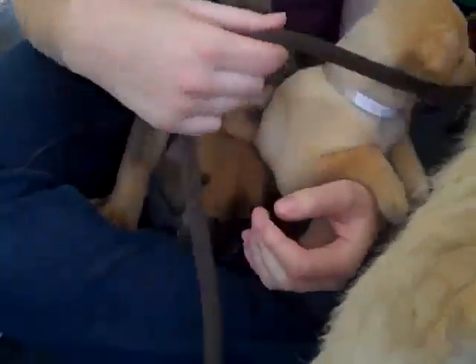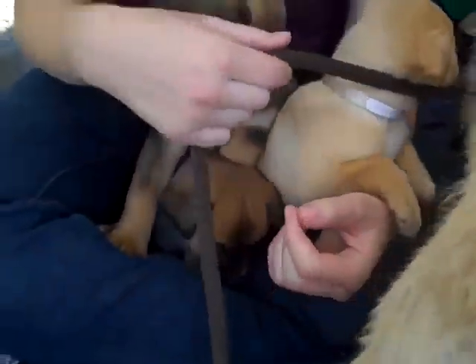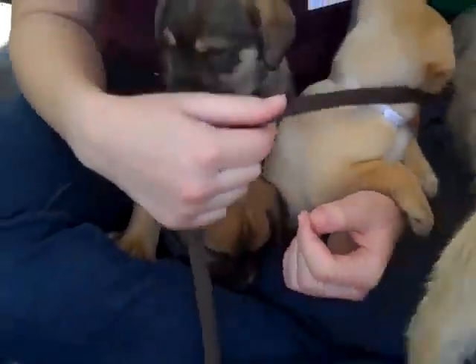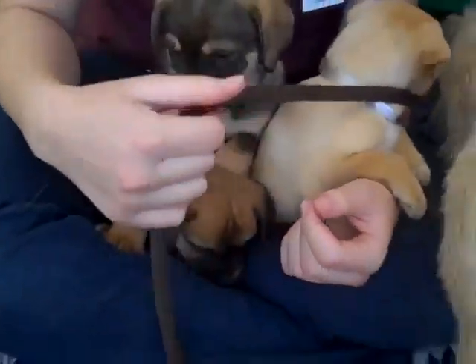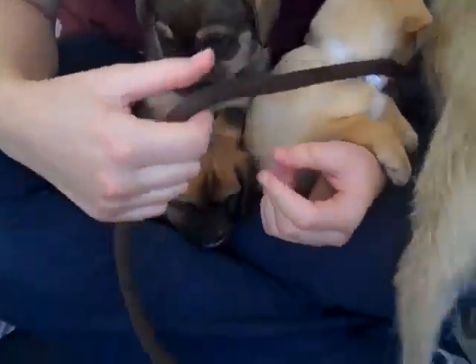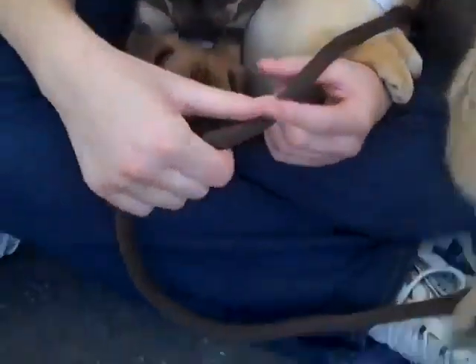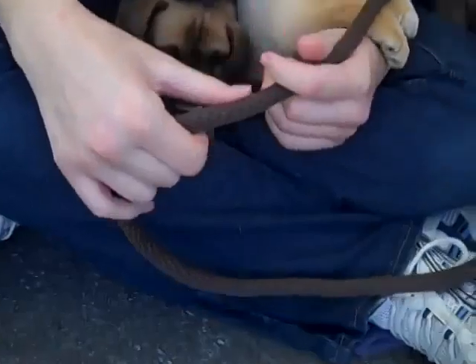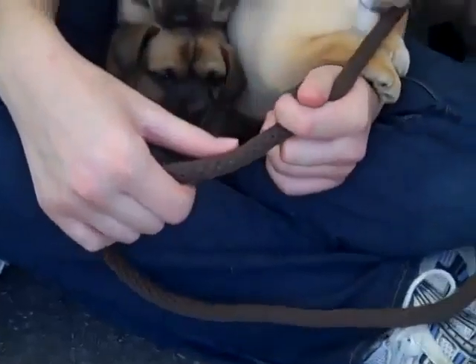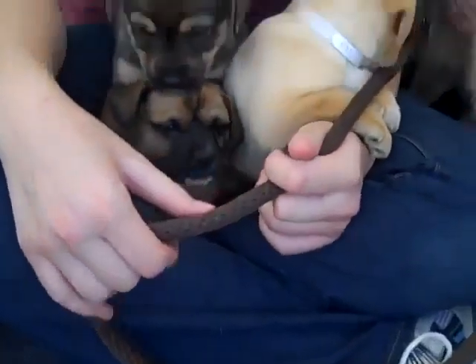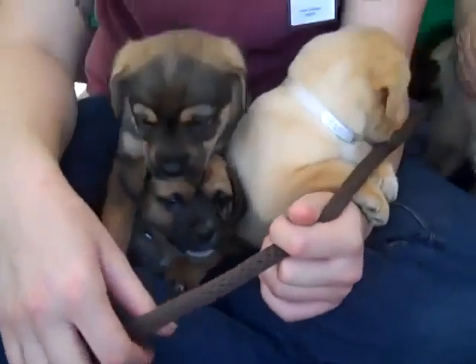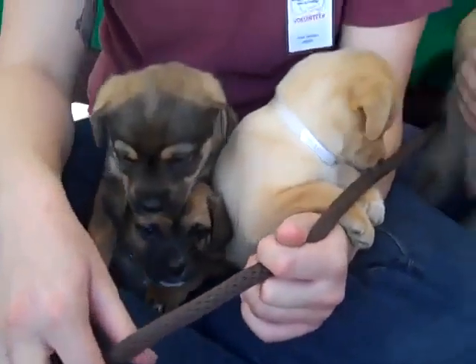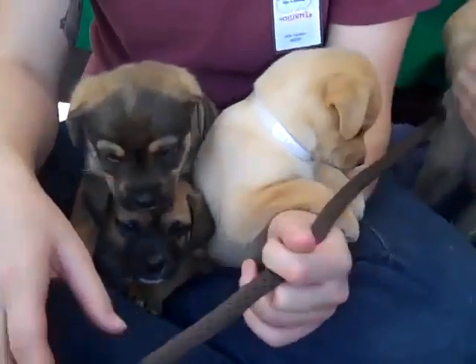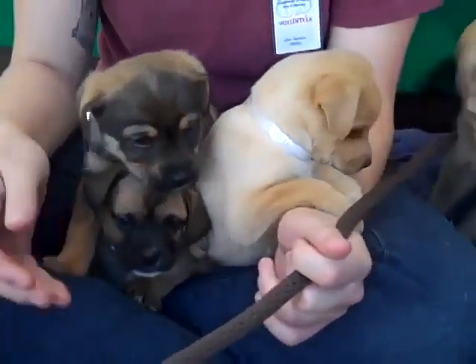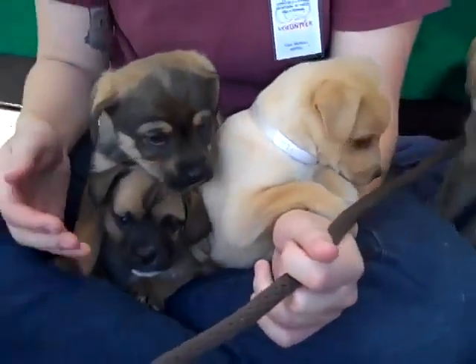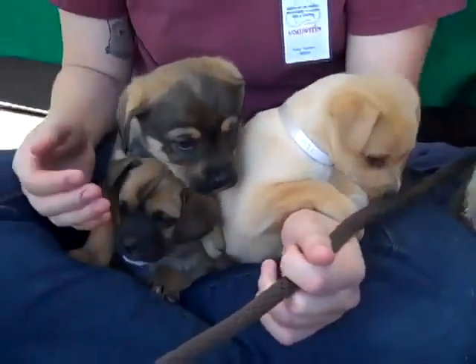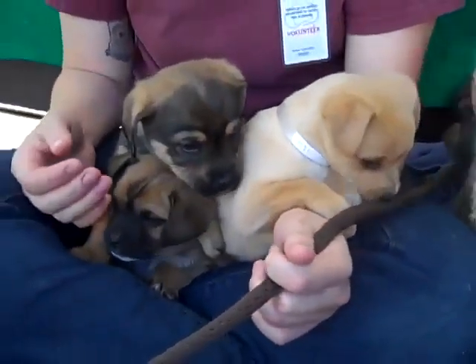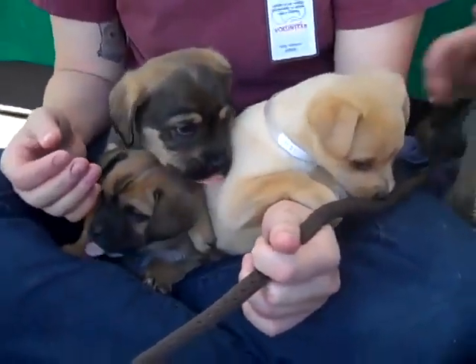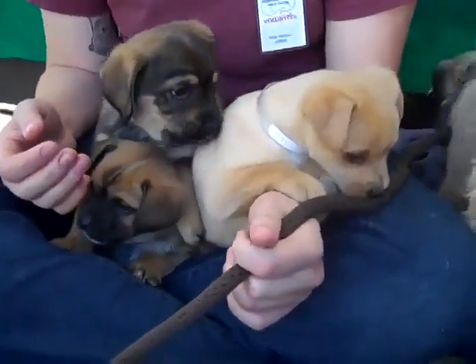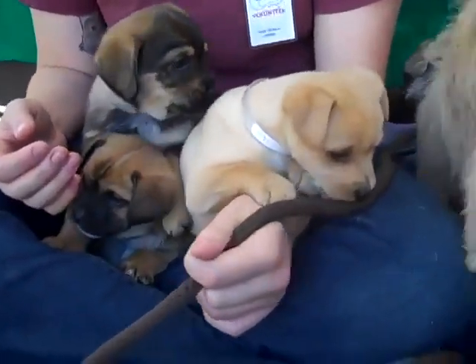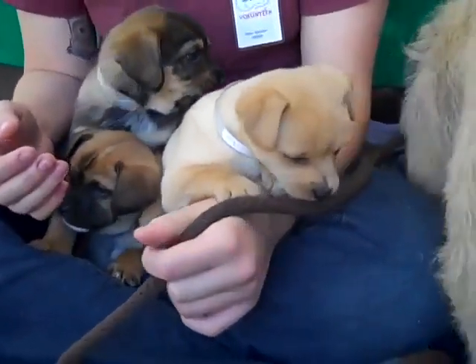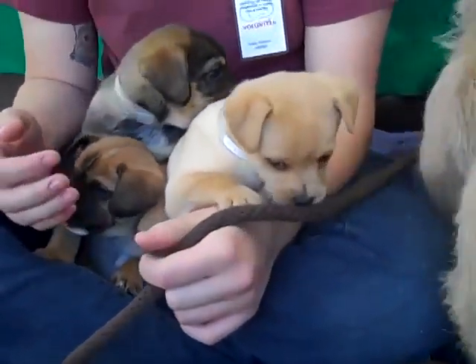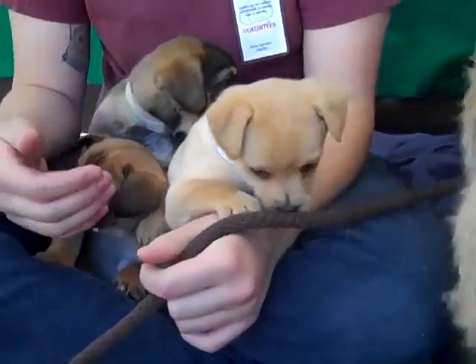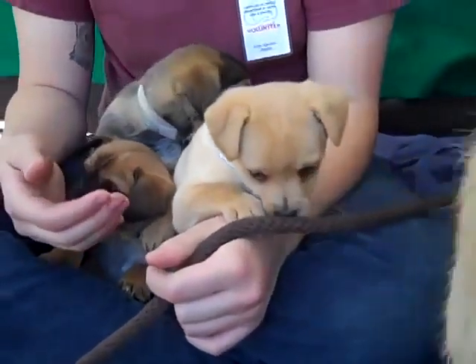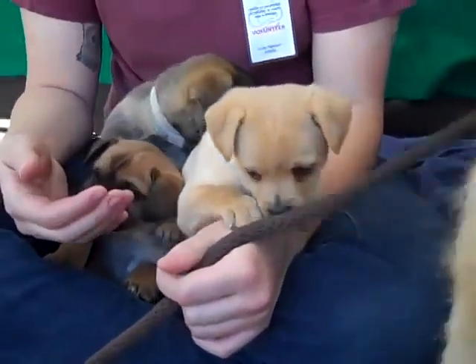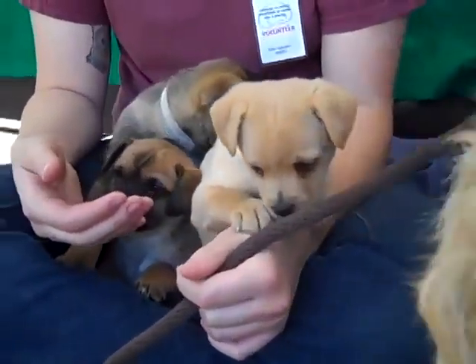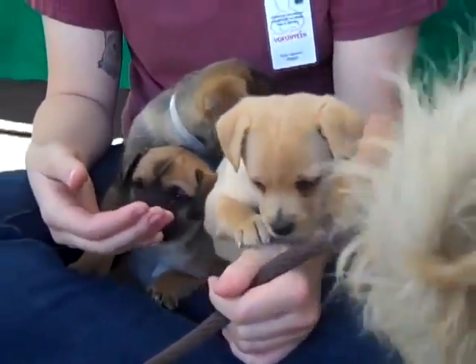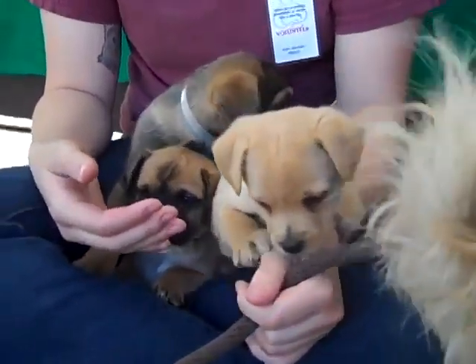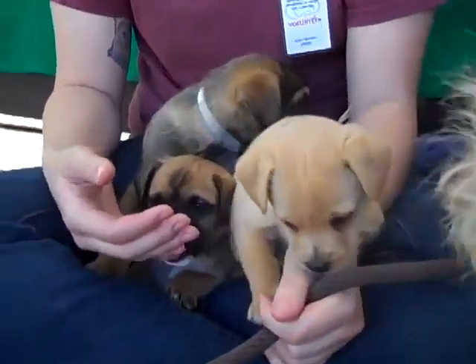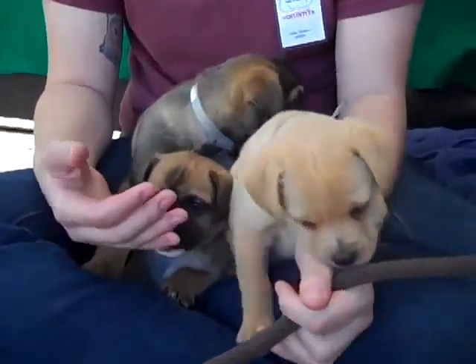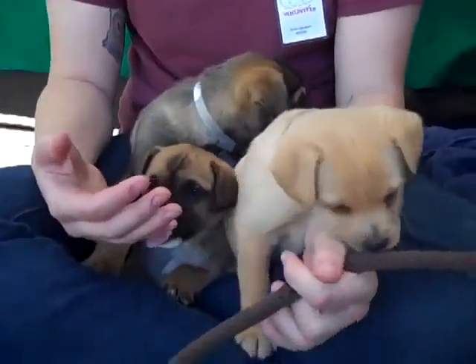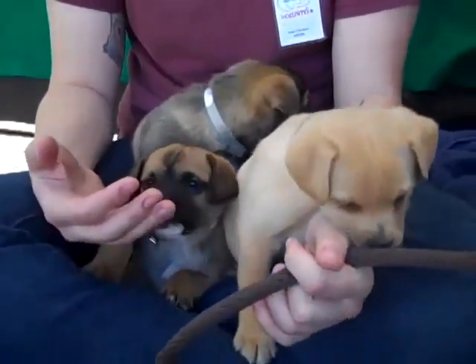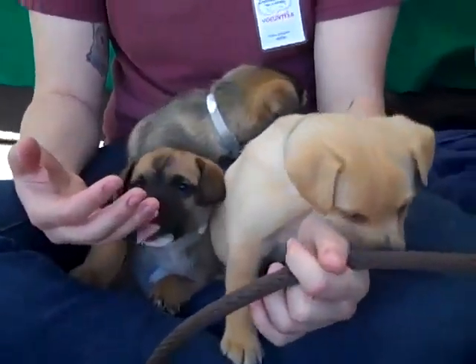Bye-bye, puppies. Look at this bundle of puppies. Bye-bye, puppy bundle. Oh, you're so cute. Bye-bye.